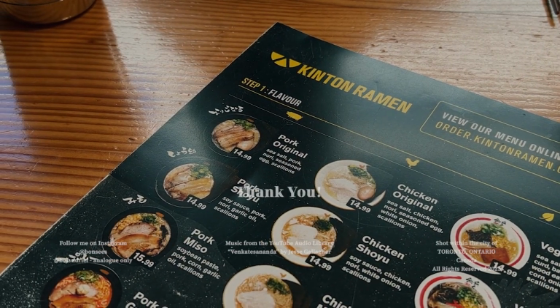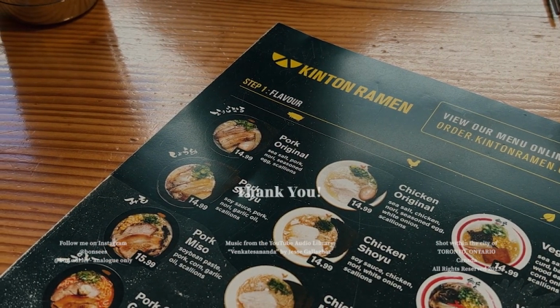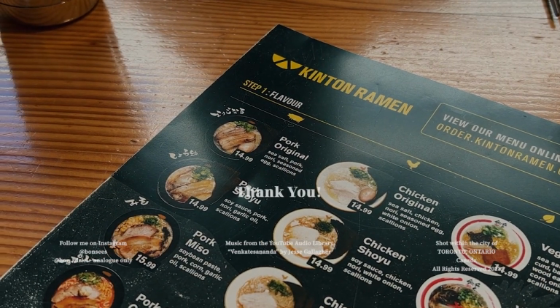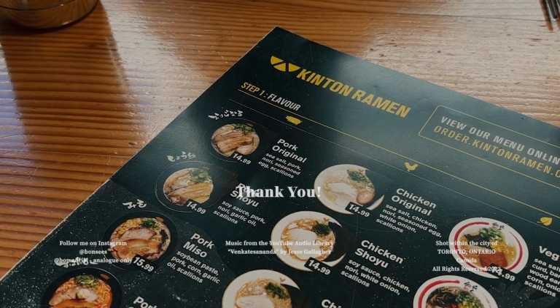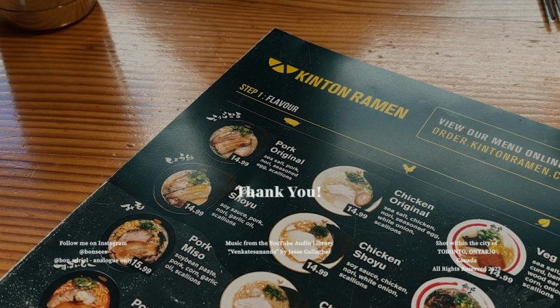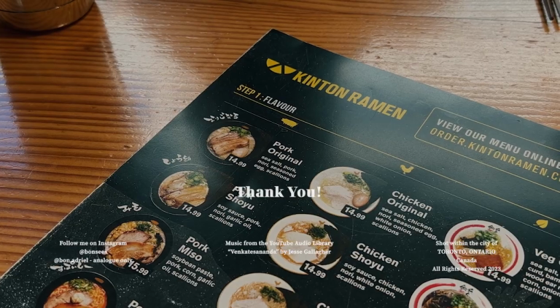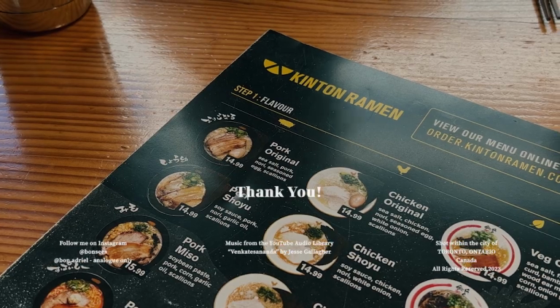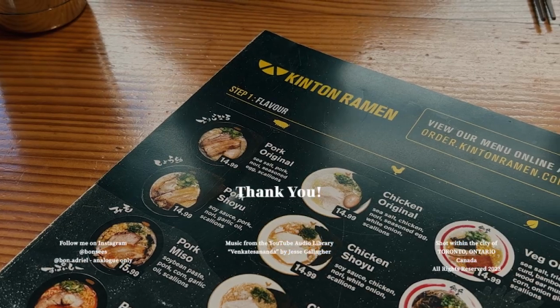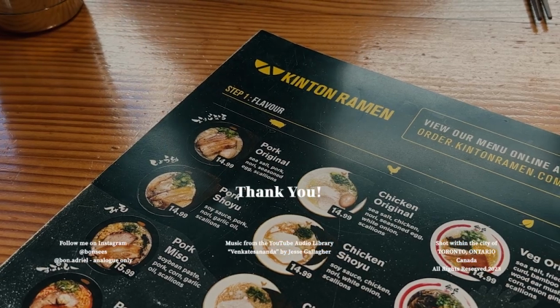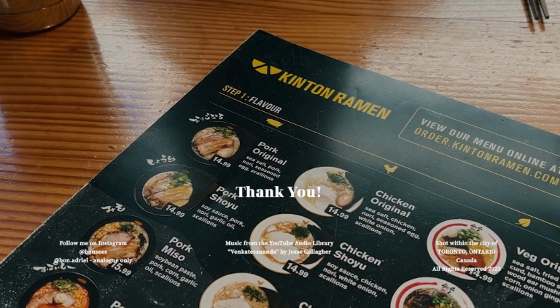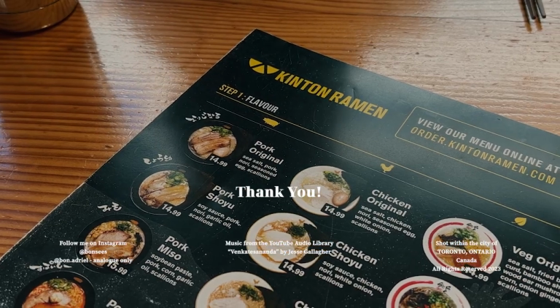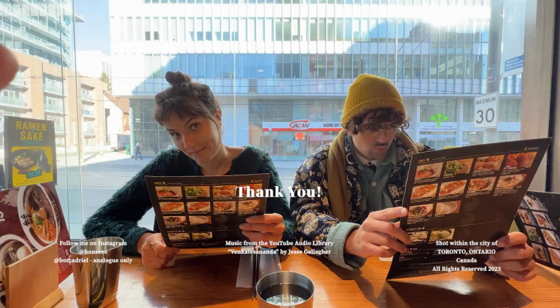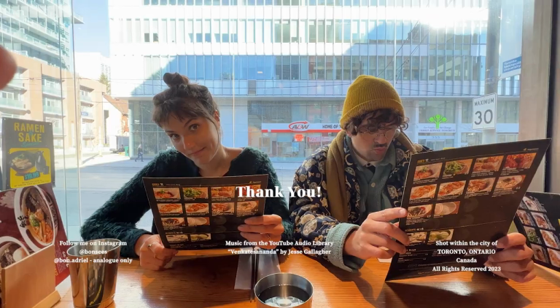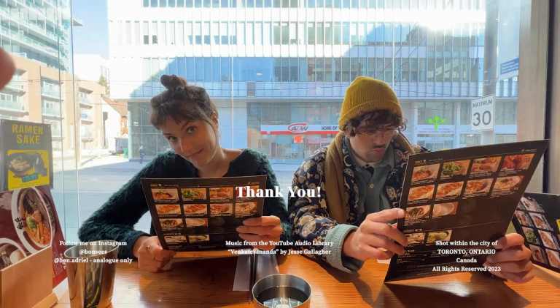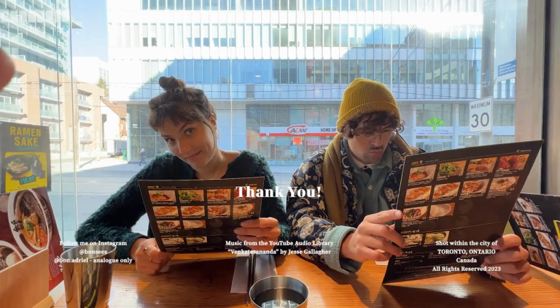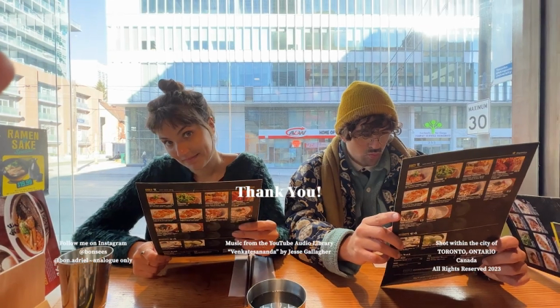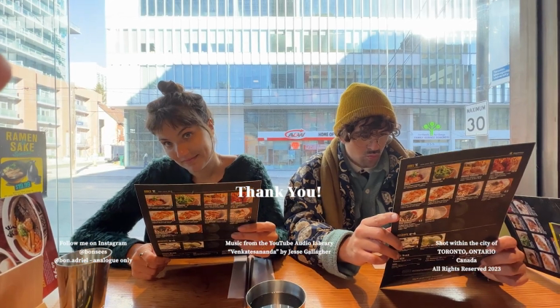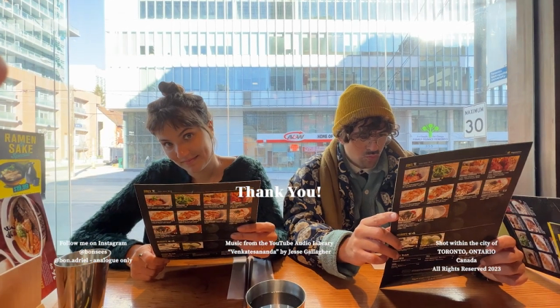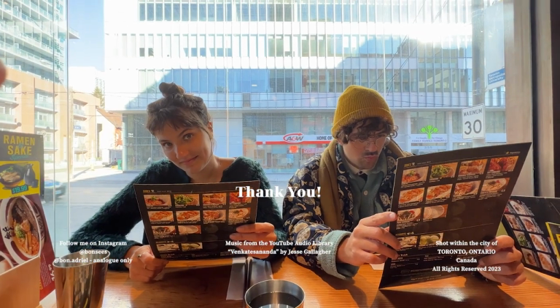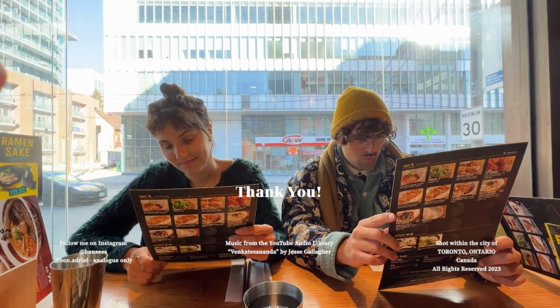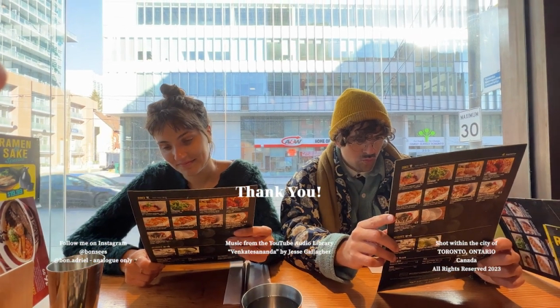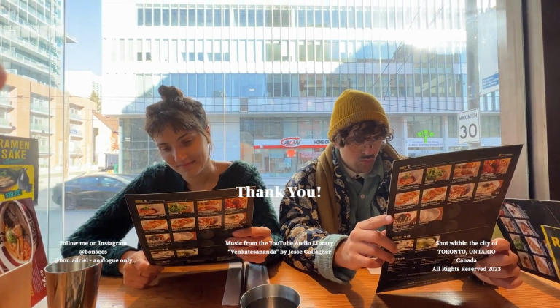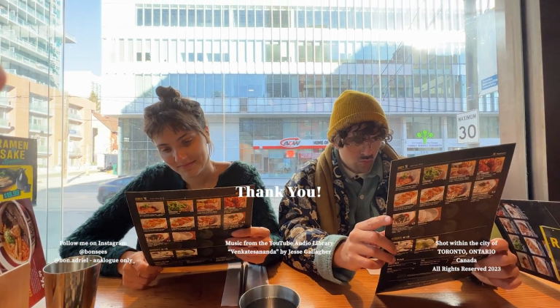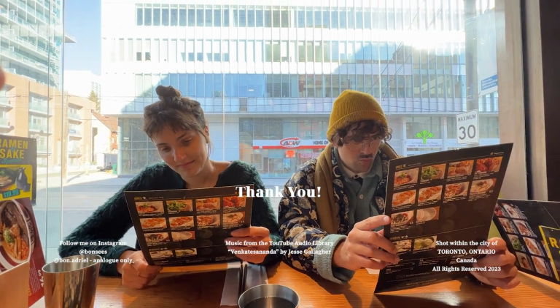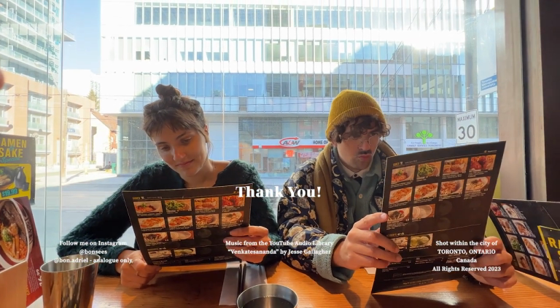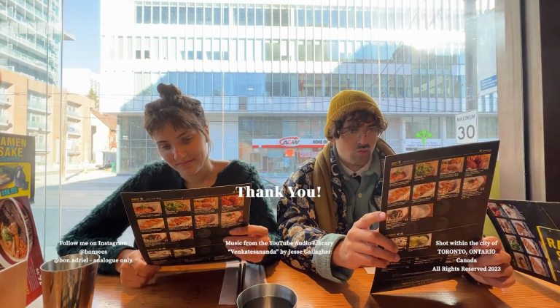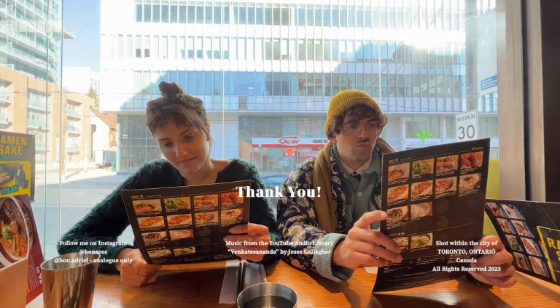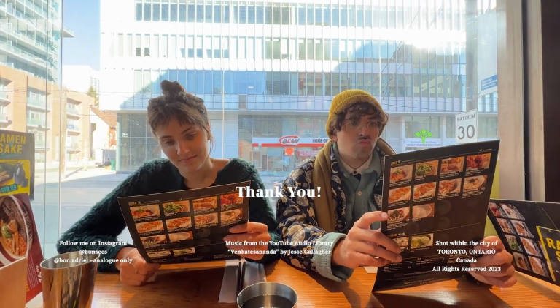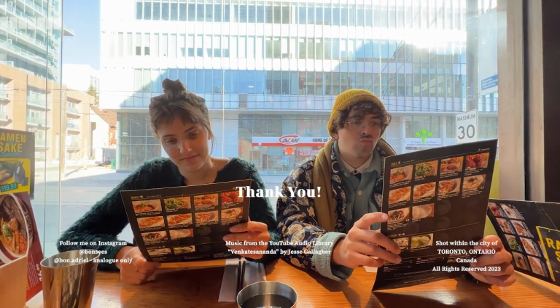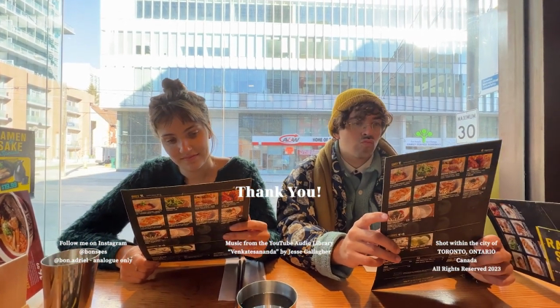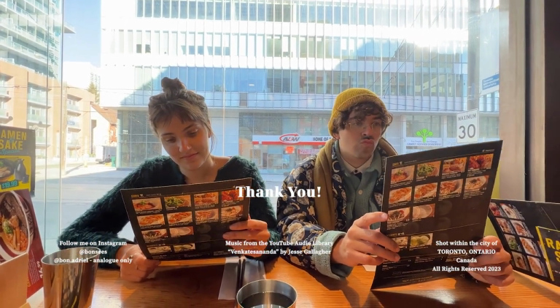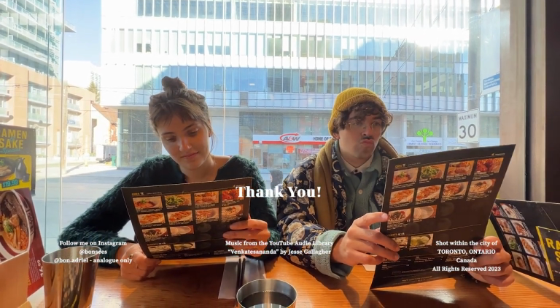If you're wondering, we ended up at a ramen place for lunch. The end.